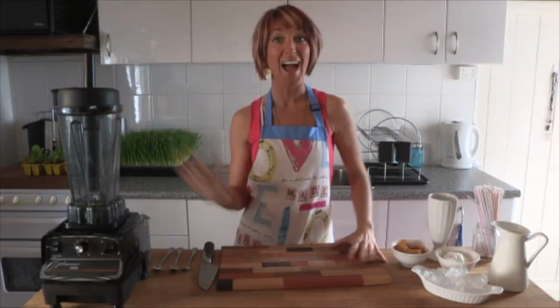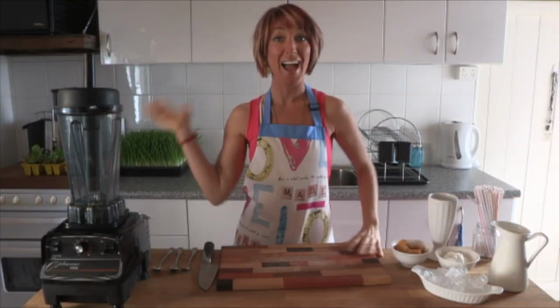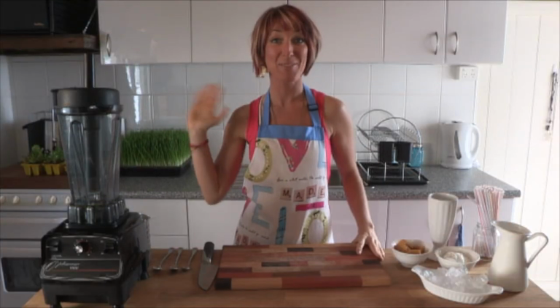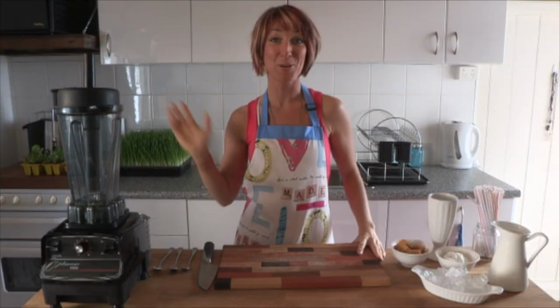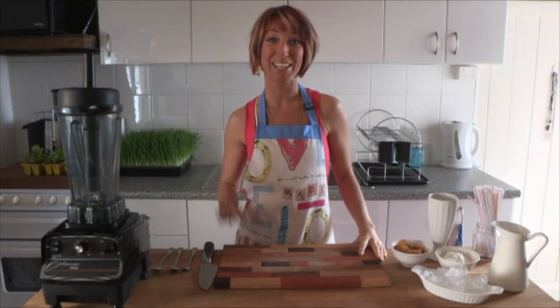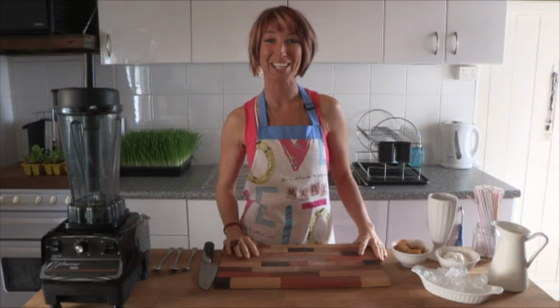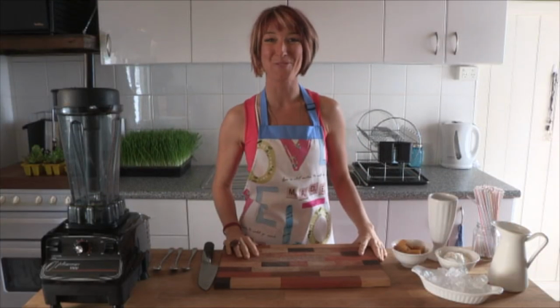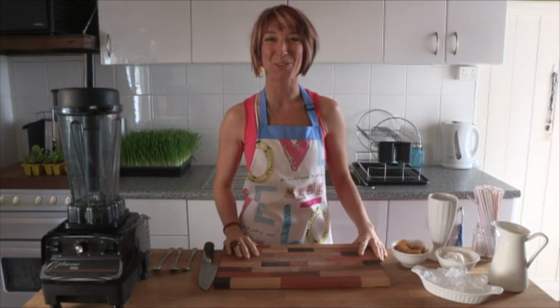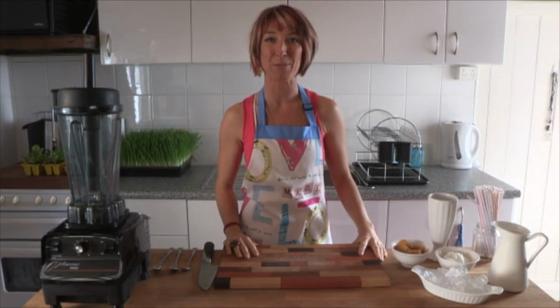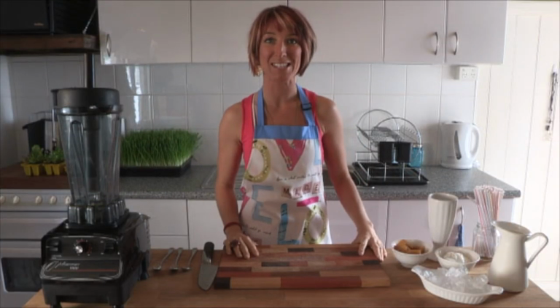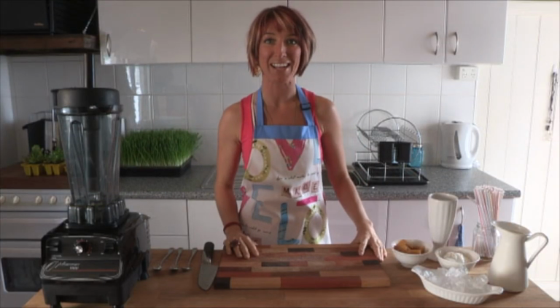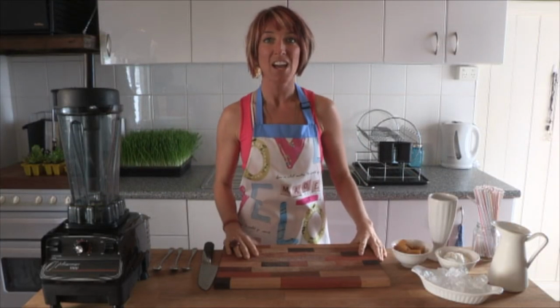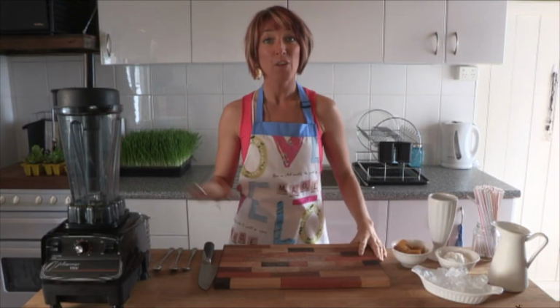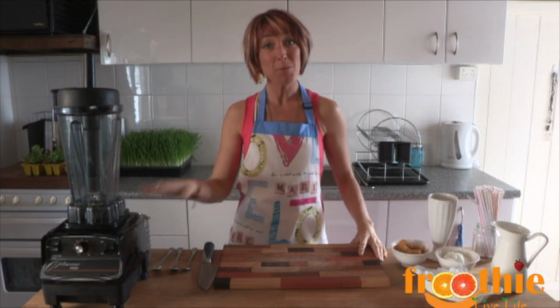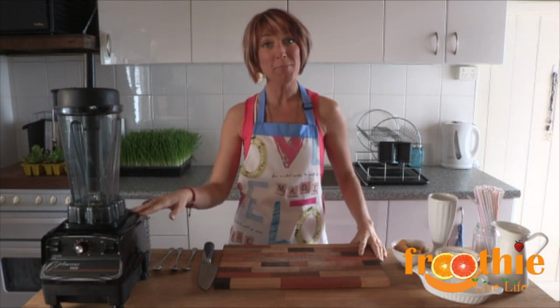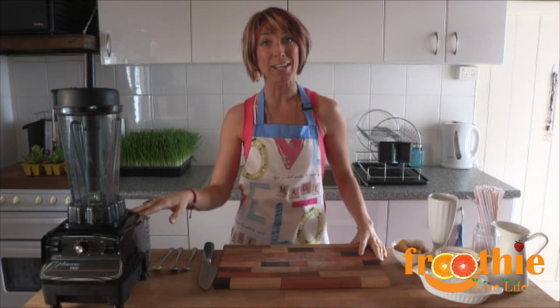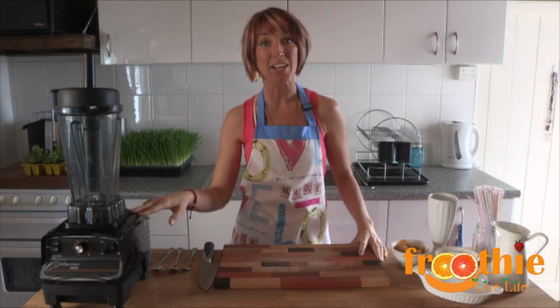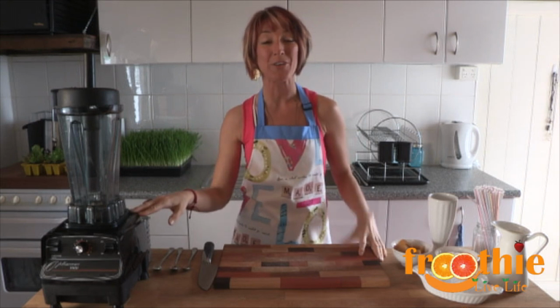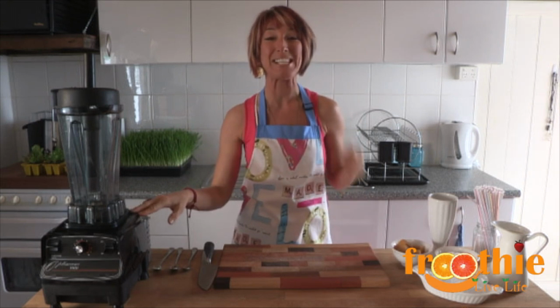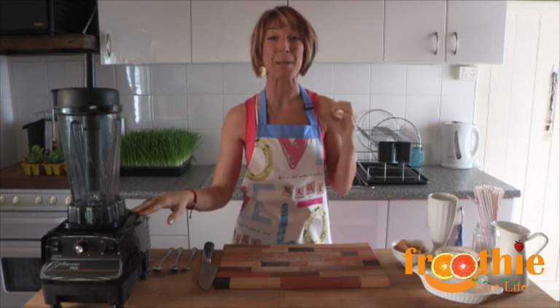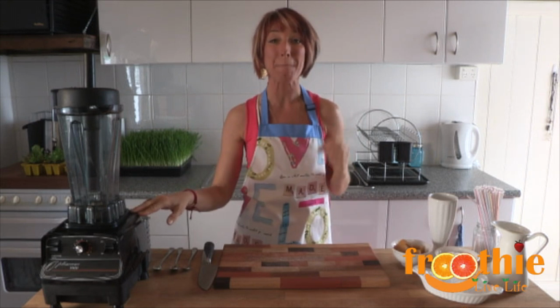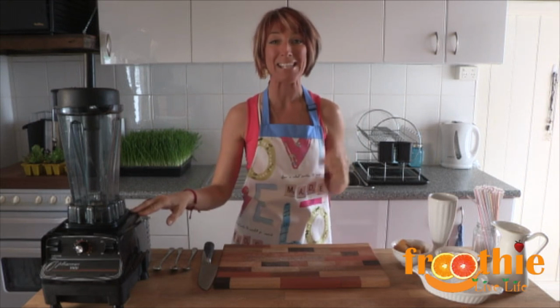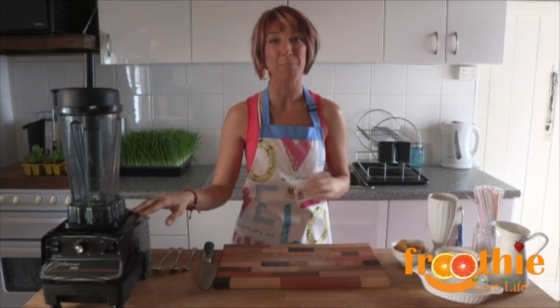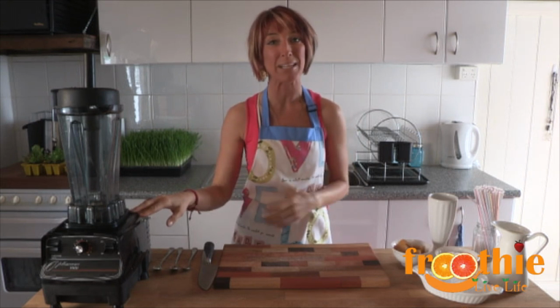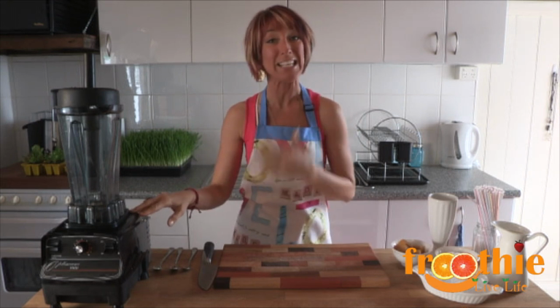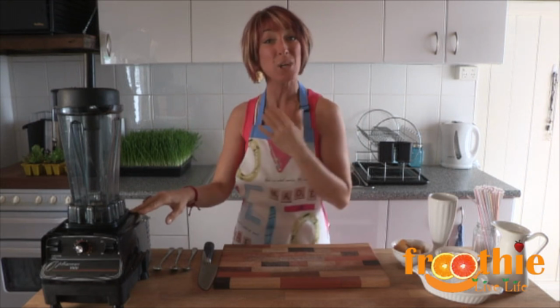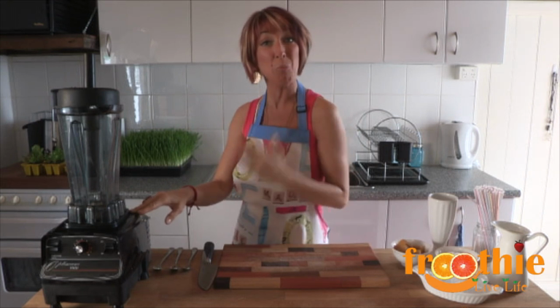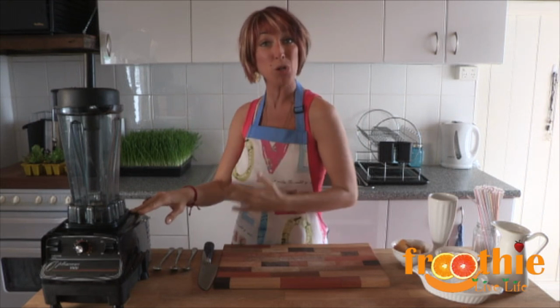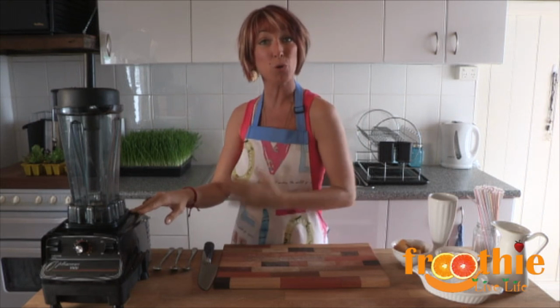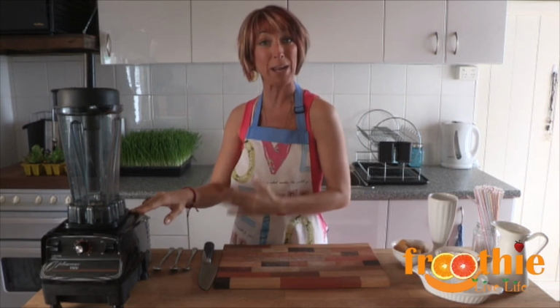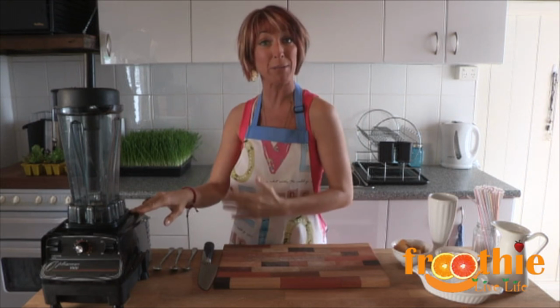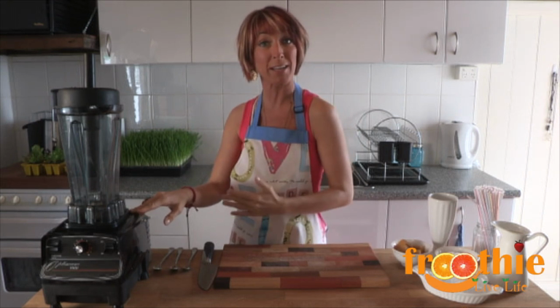Welcome to Getting Into Raw Cooking with Zang. The Optum 9900 is an amazing blender — it is a commercial grade blender.